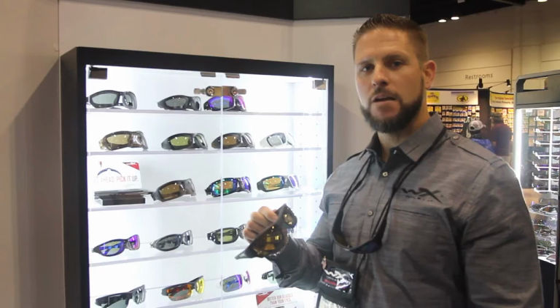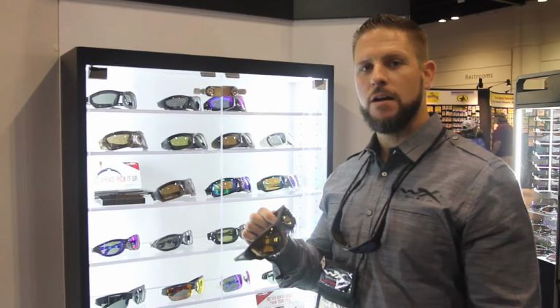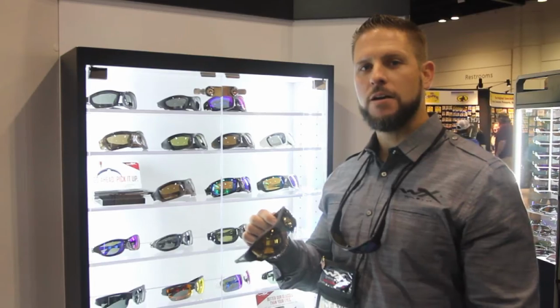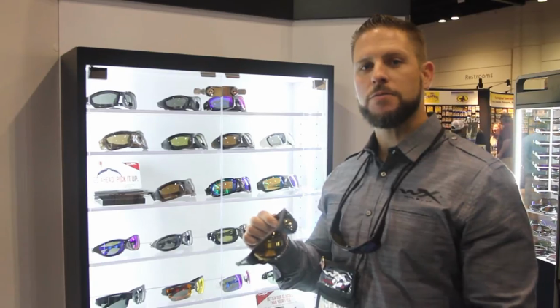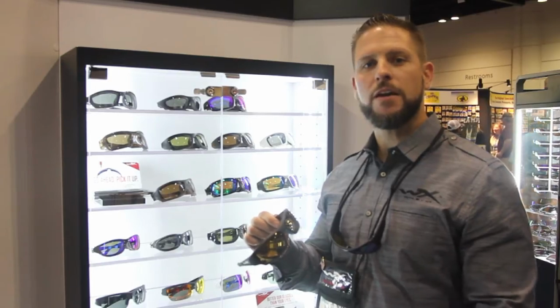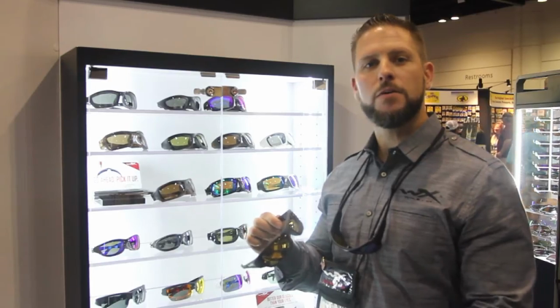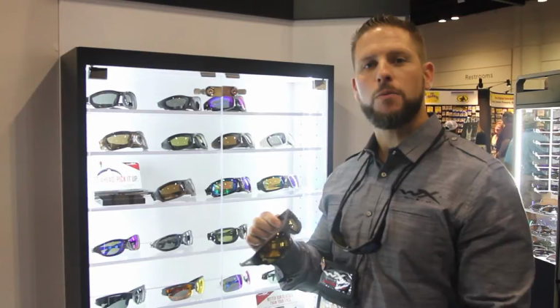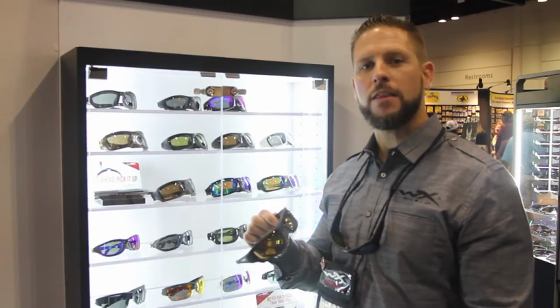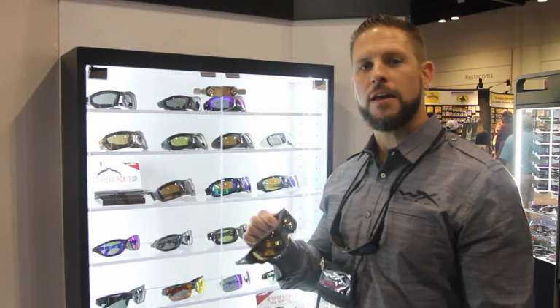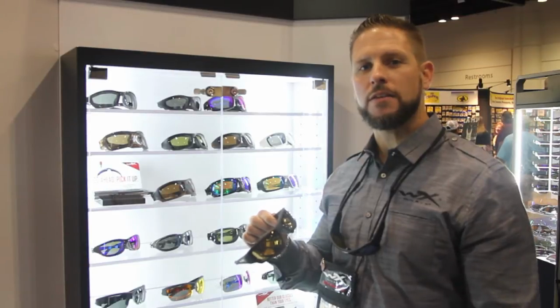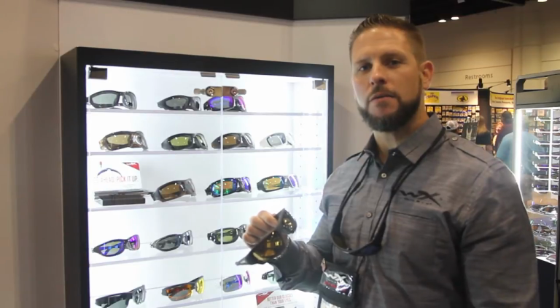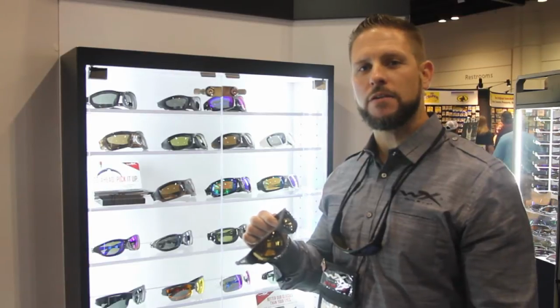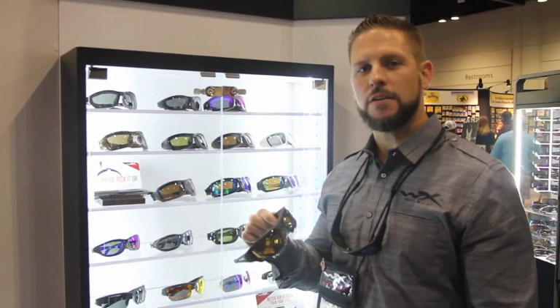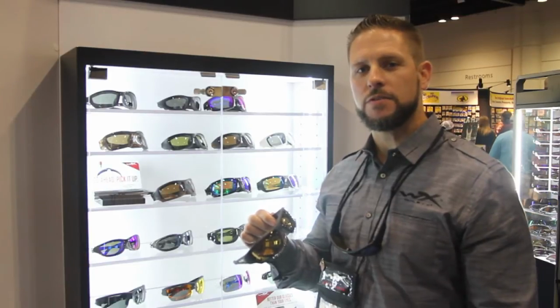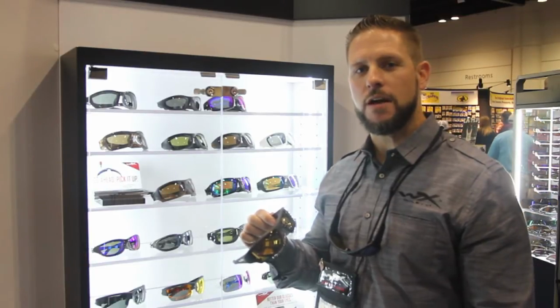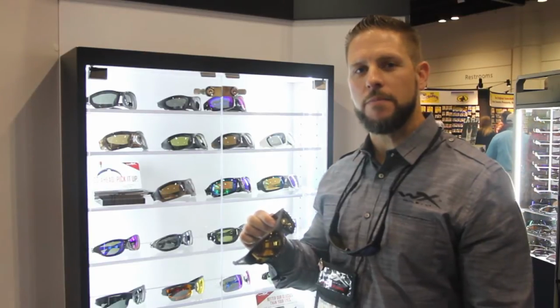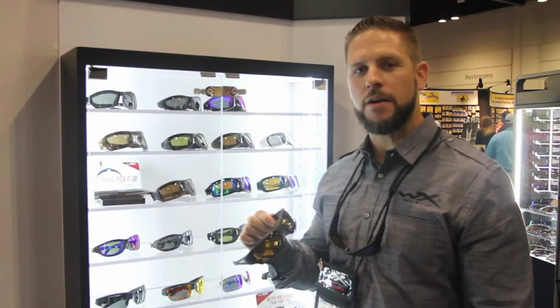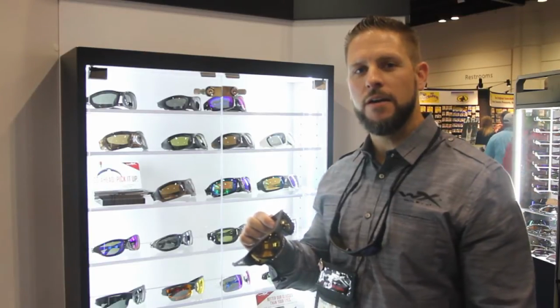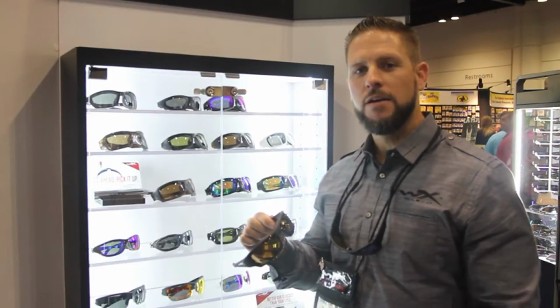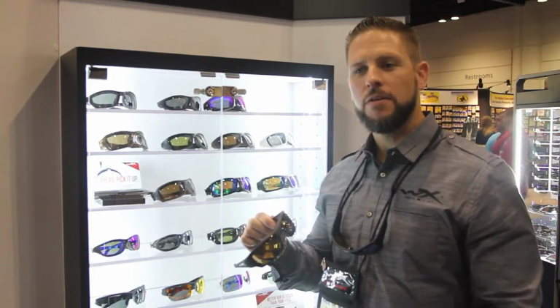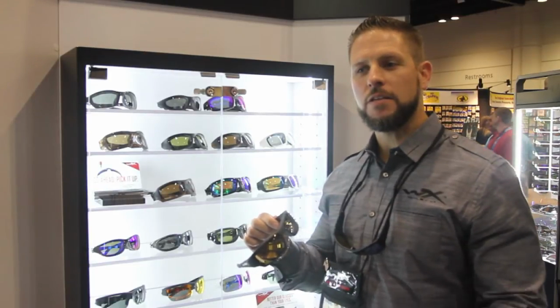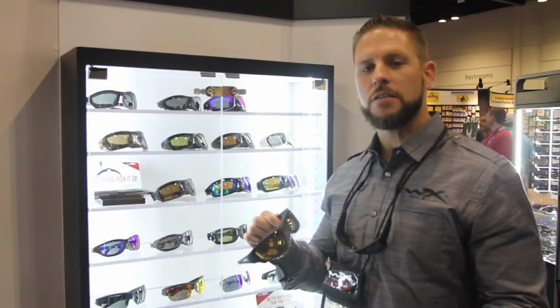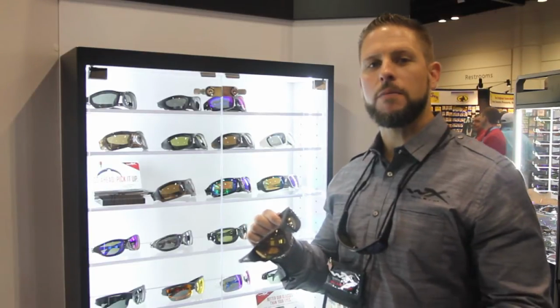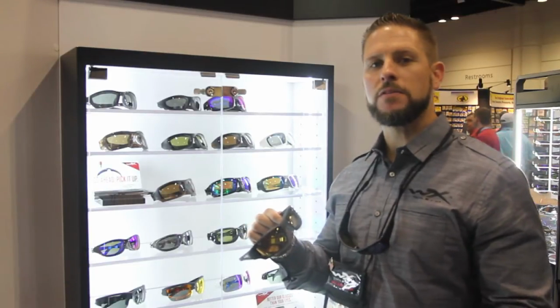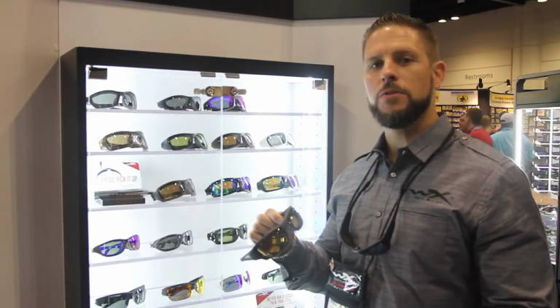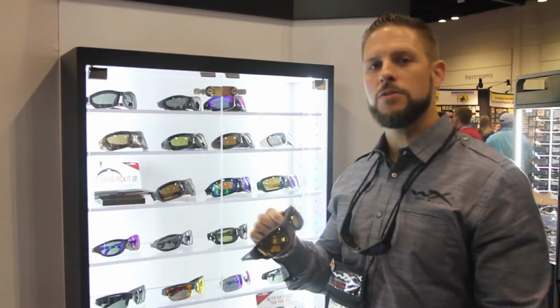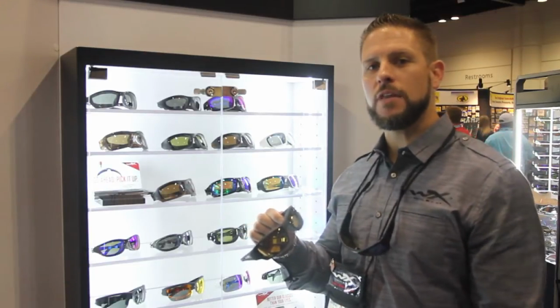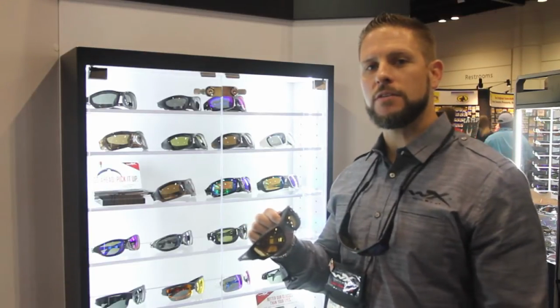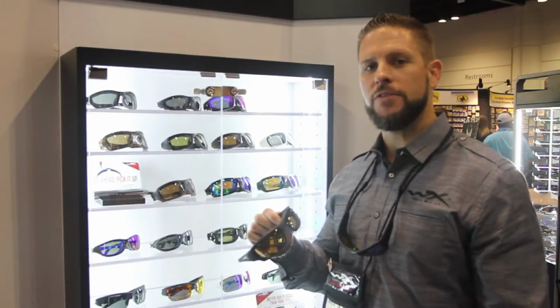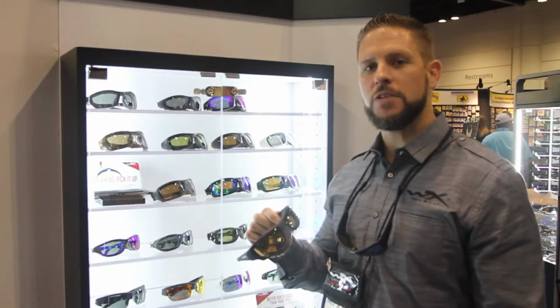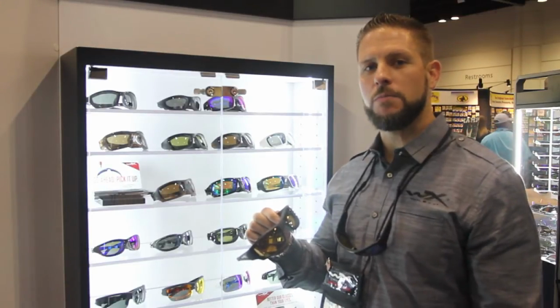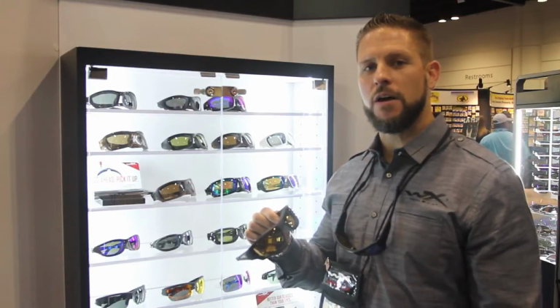Hi, this is Ray Hill with Wiley X Eyewear. Thanks for stopping by. I wanted to talk about some new 2015 product.